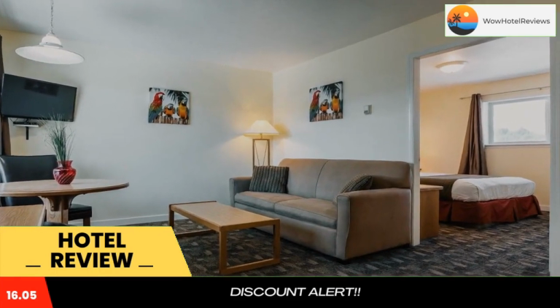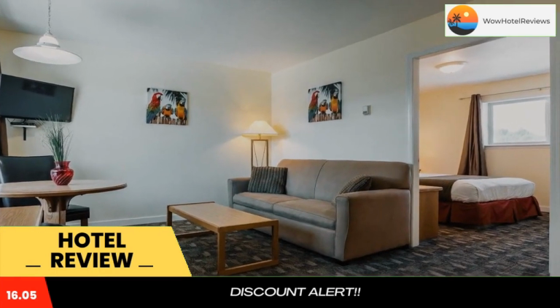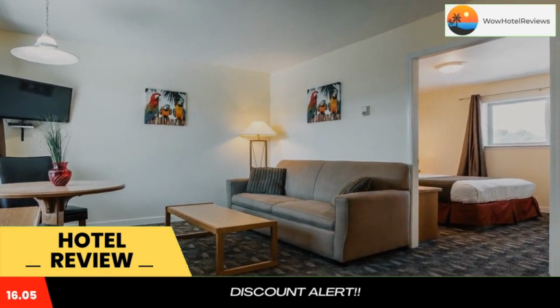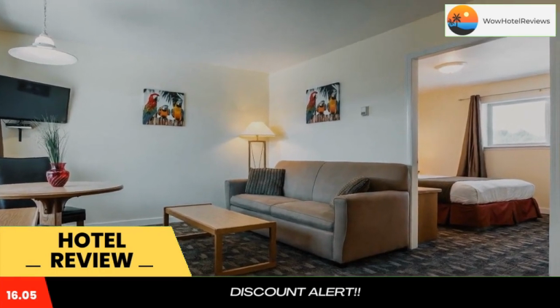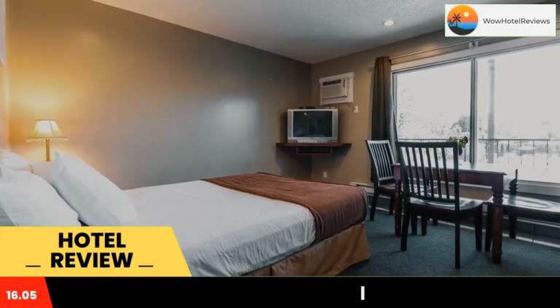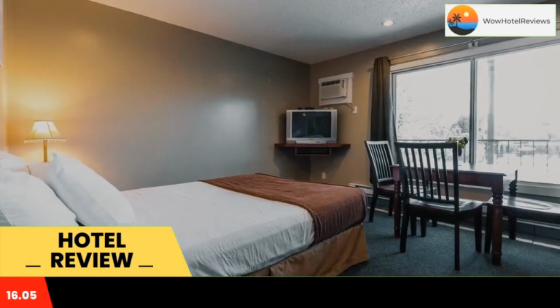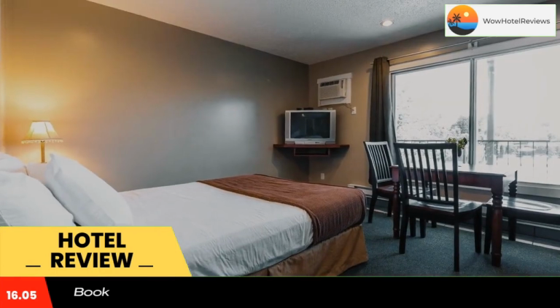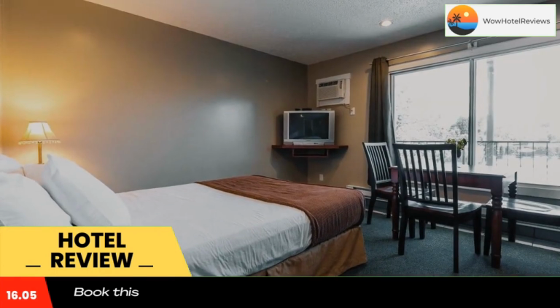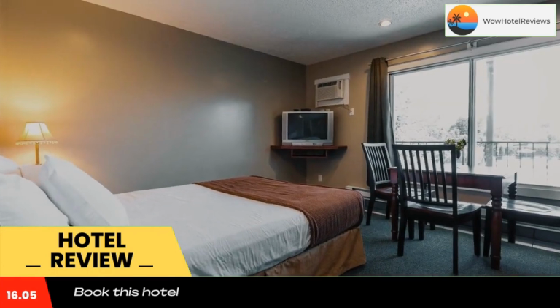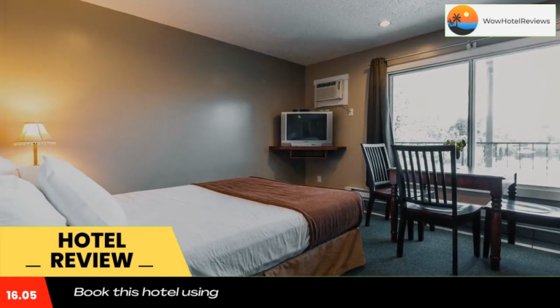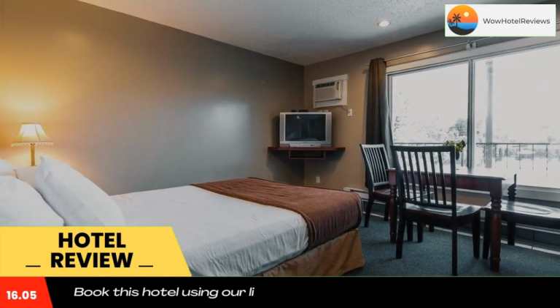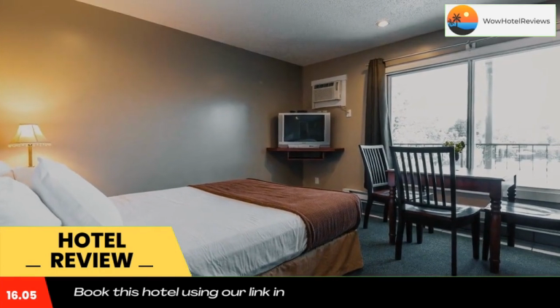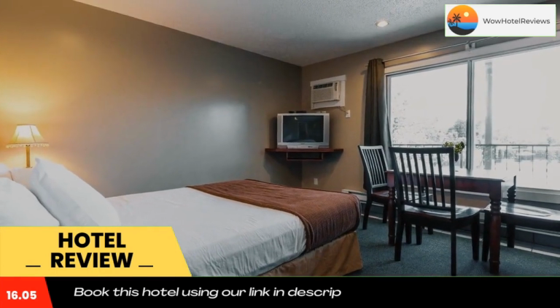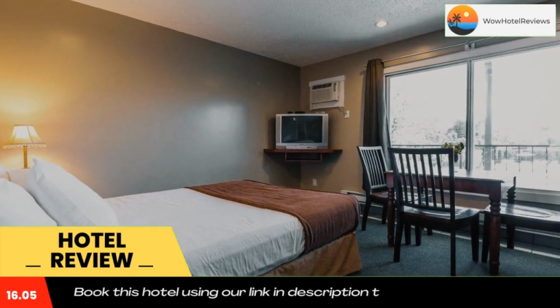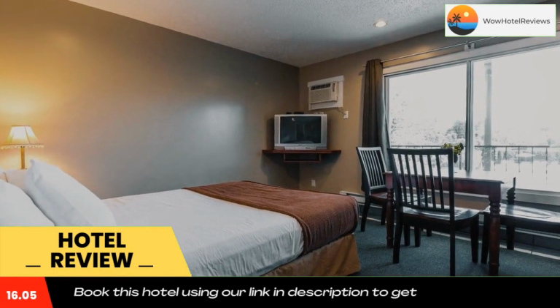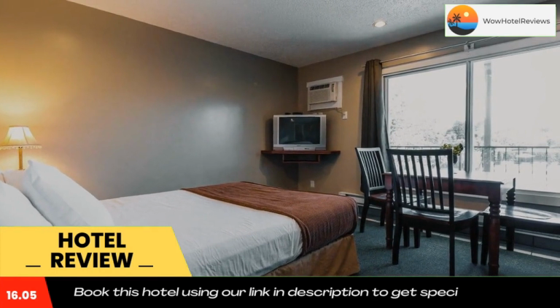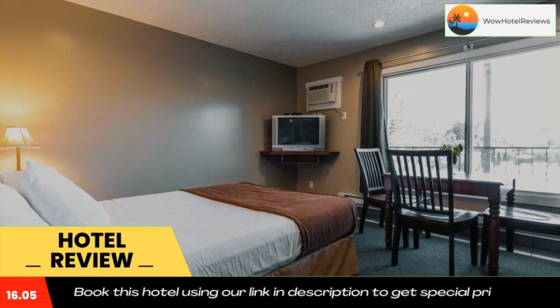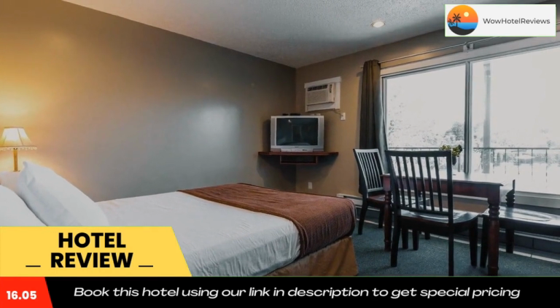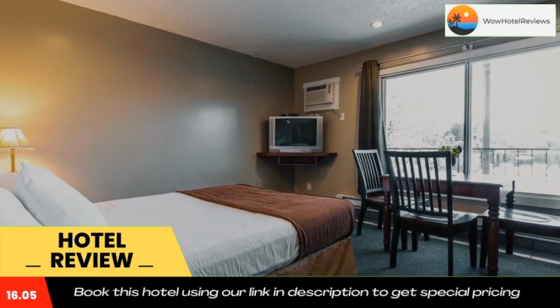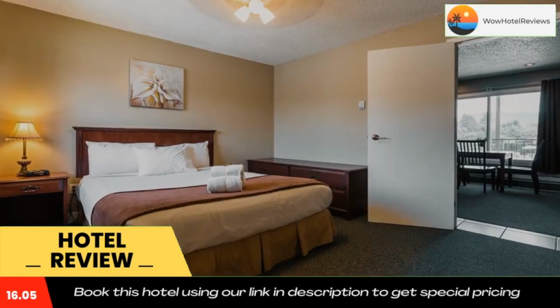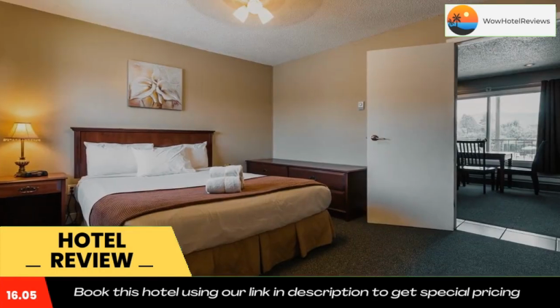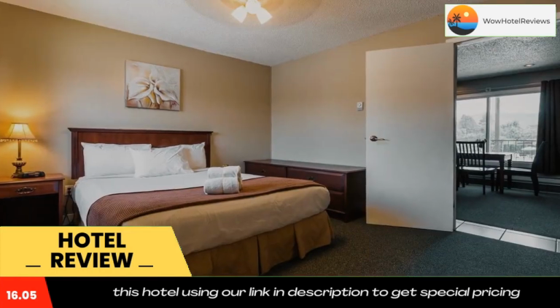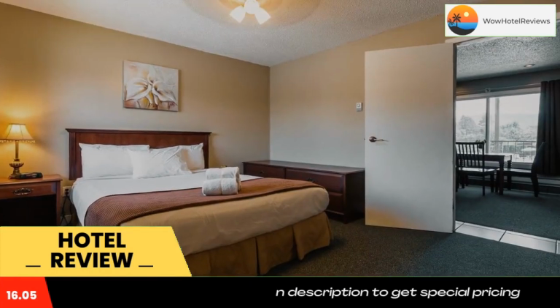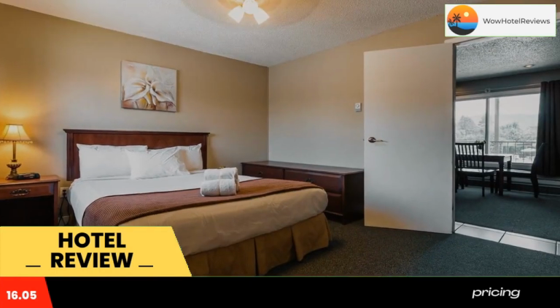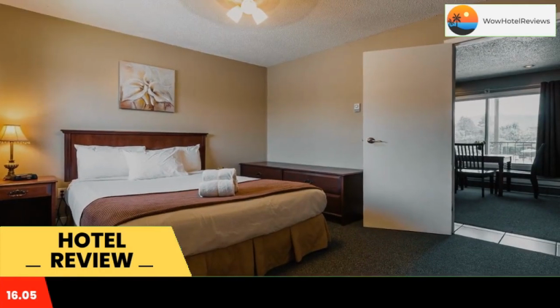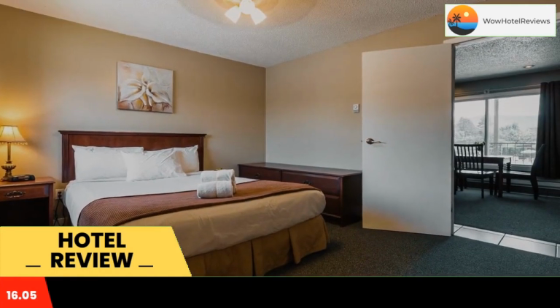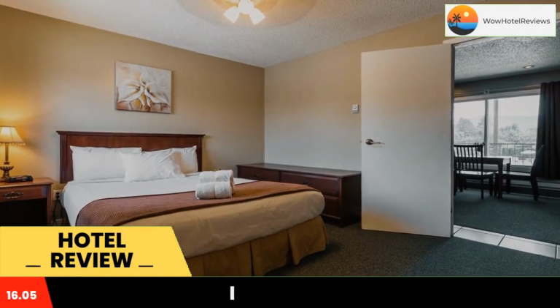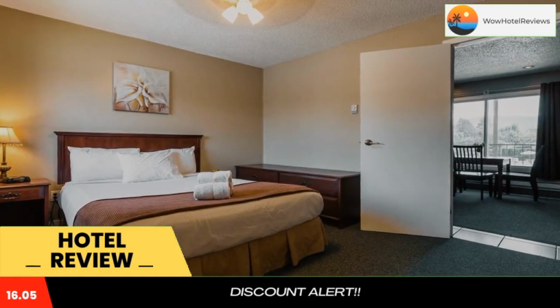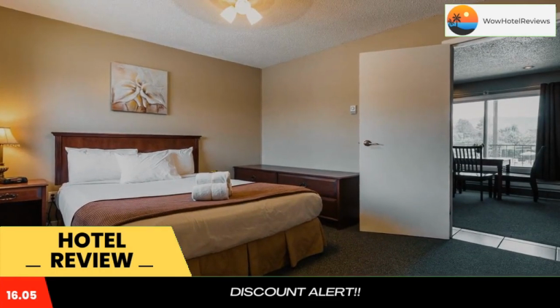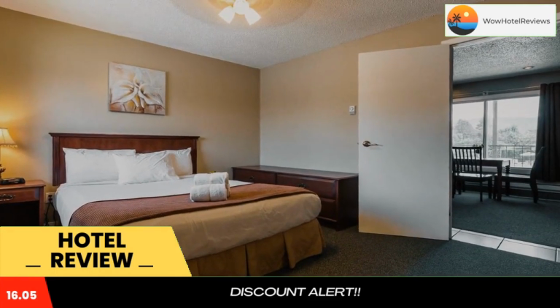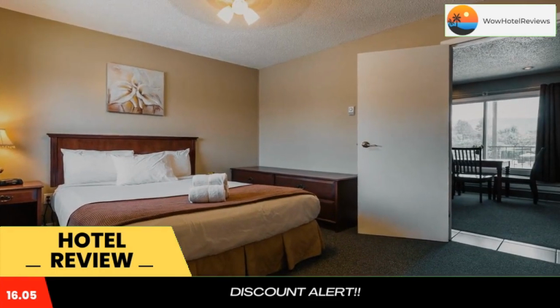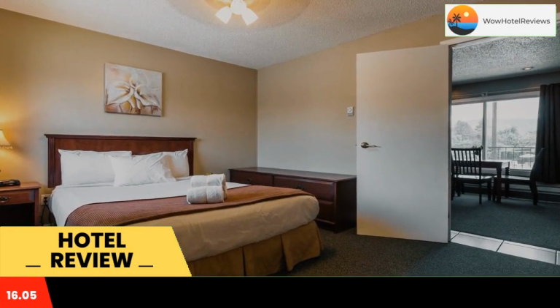Use our link in the description to get a special discount on this hotel. Don't forget to like and subscribe to our channel for more information on this hotel.